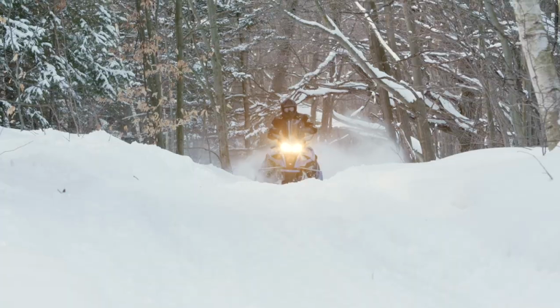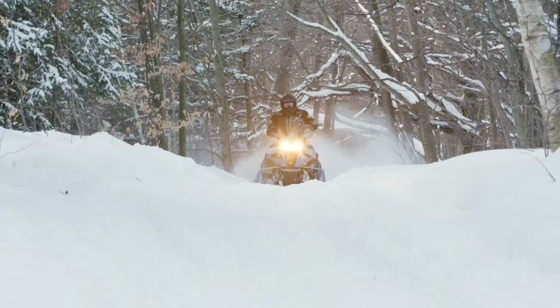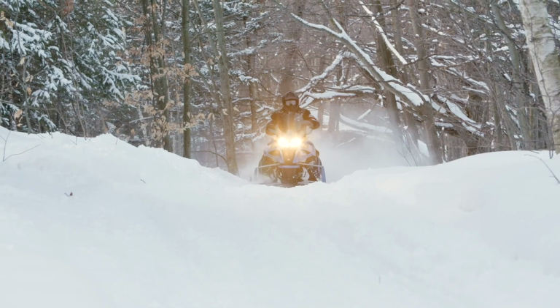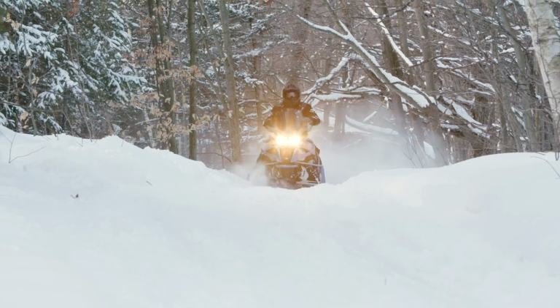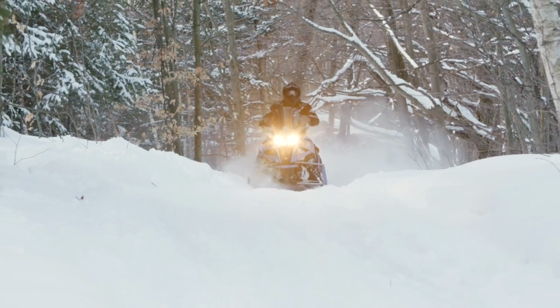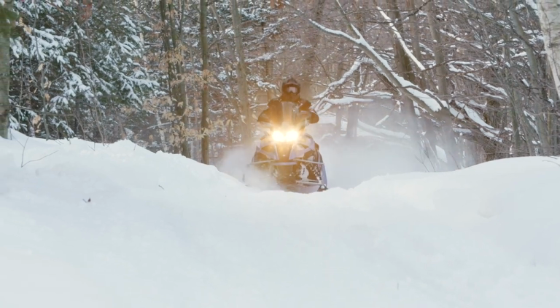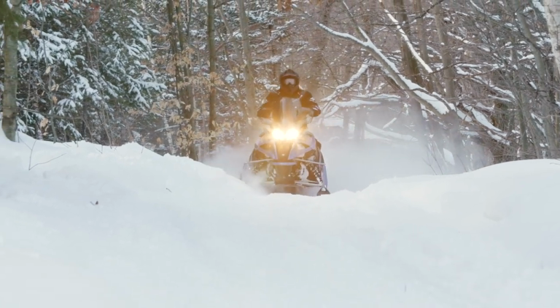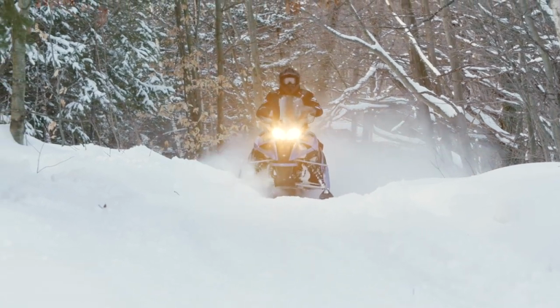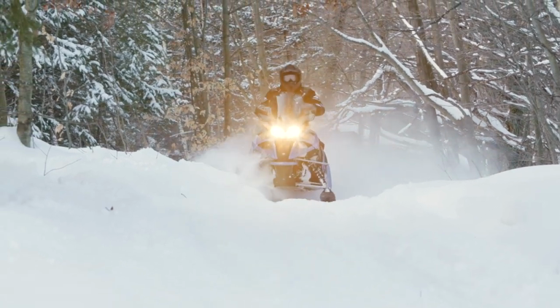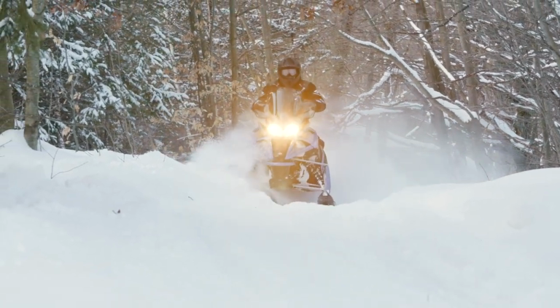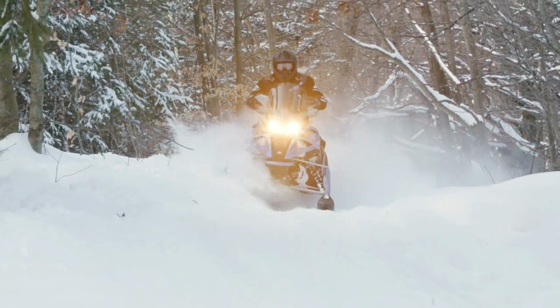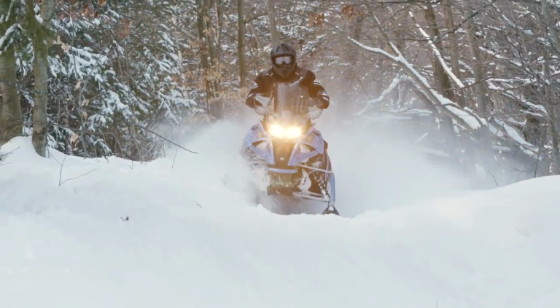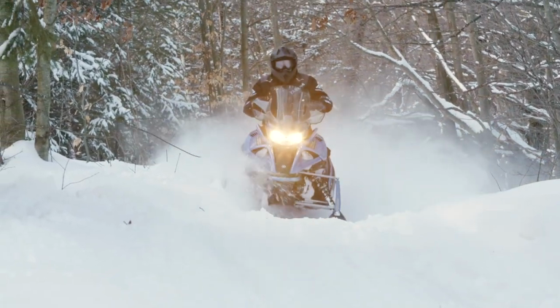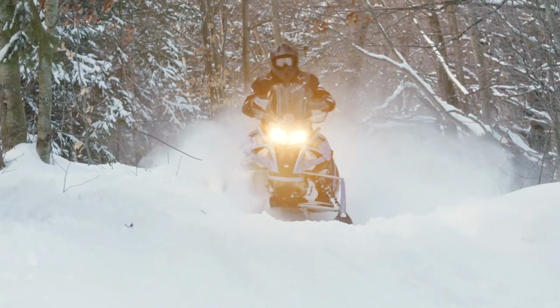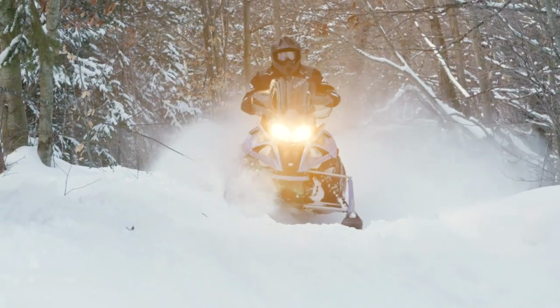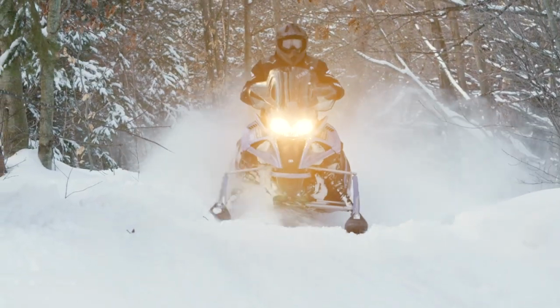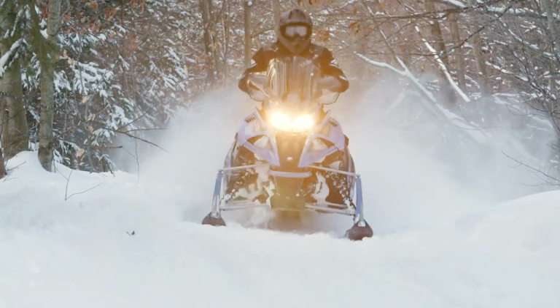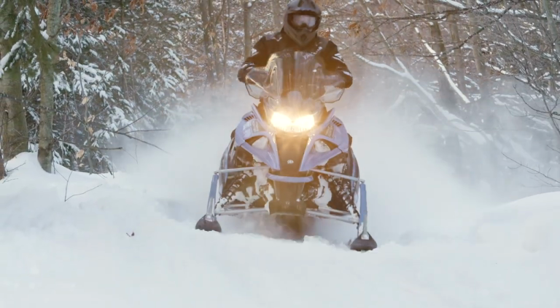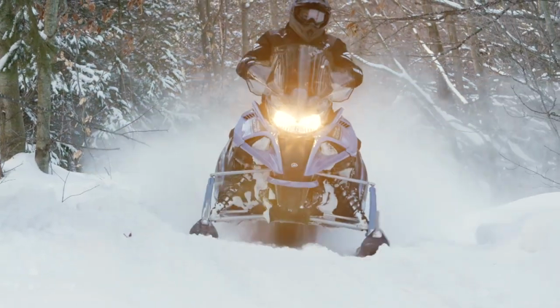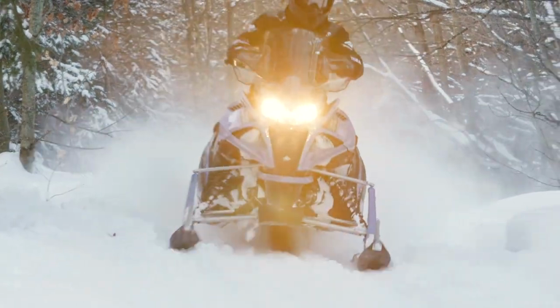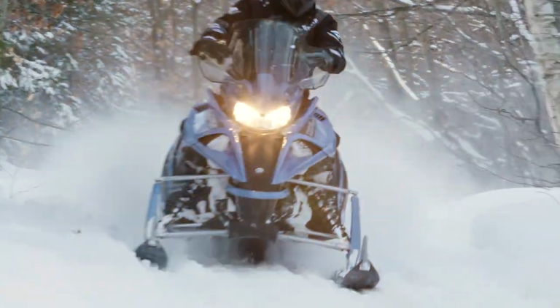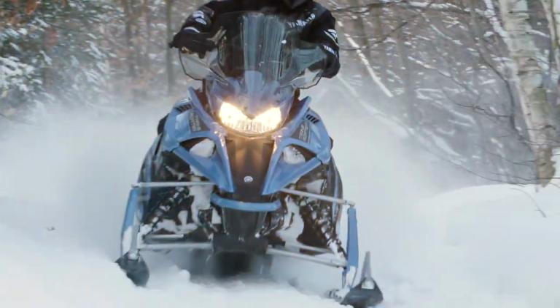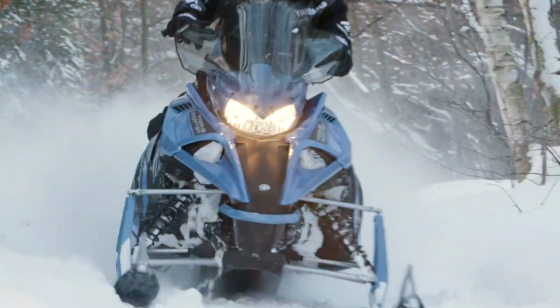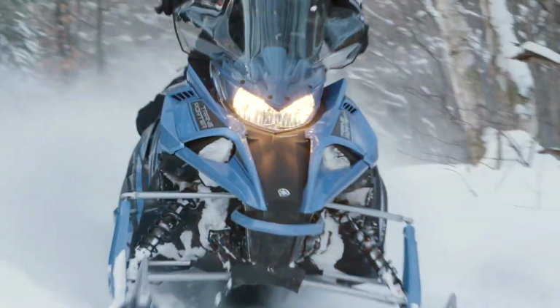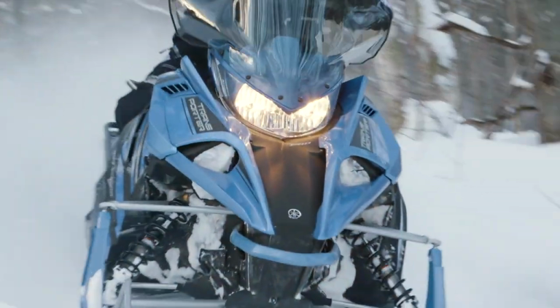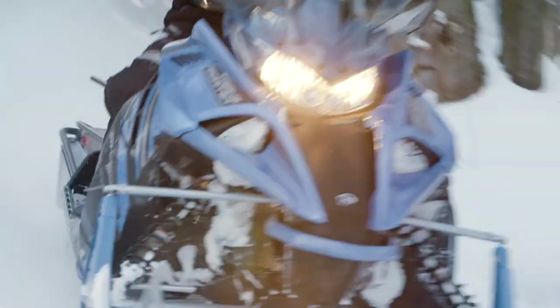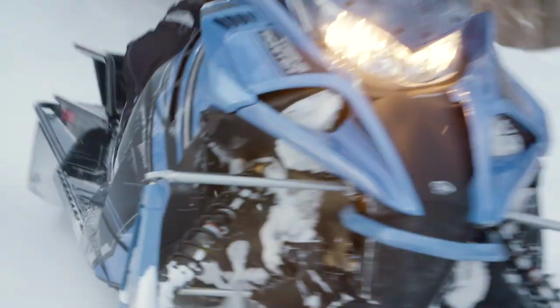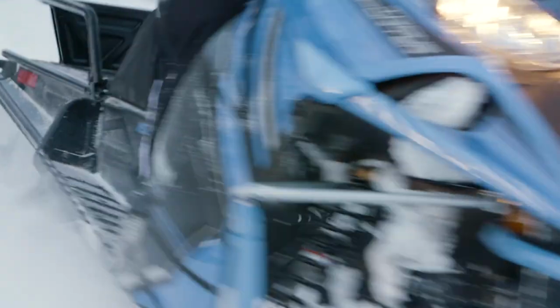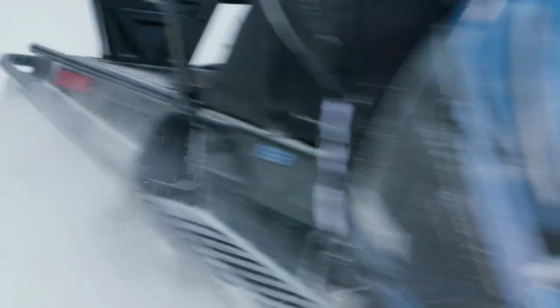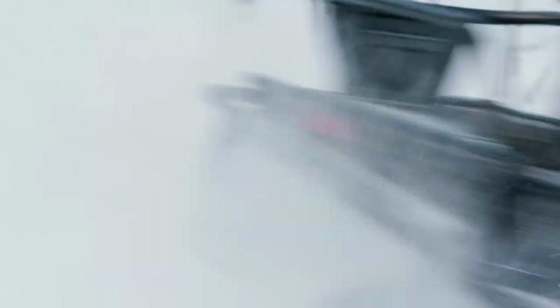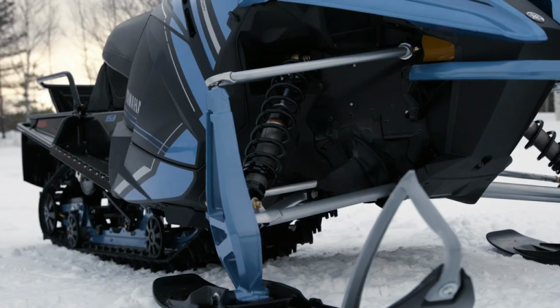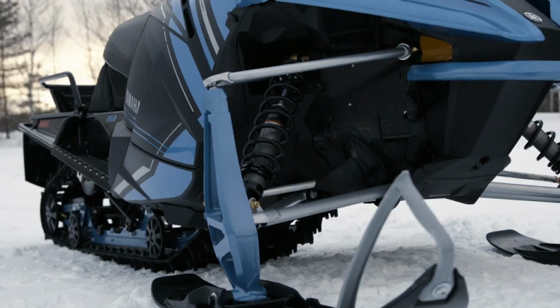At its heart is a reliable two-stroke 794cc engine with backup recoil starting.